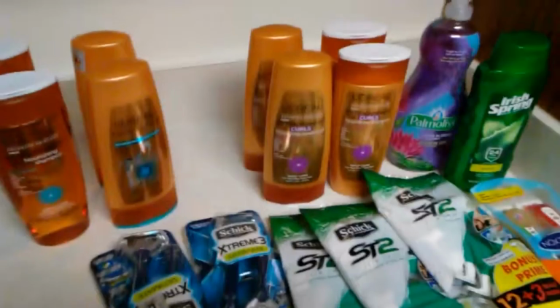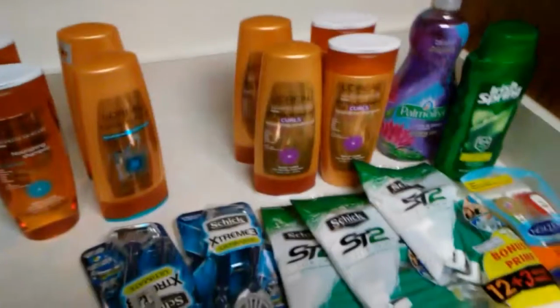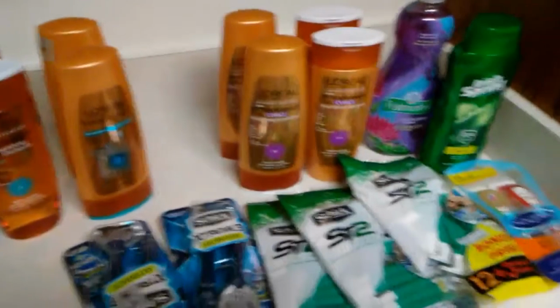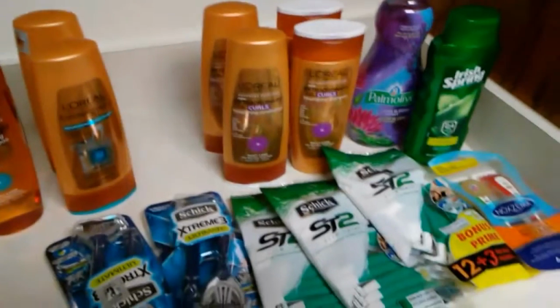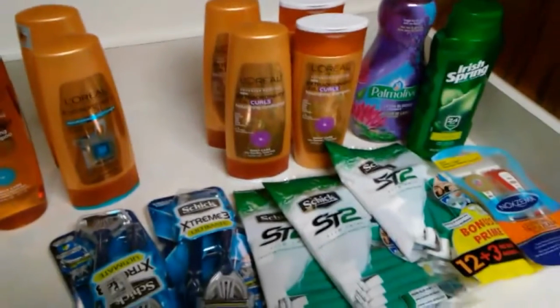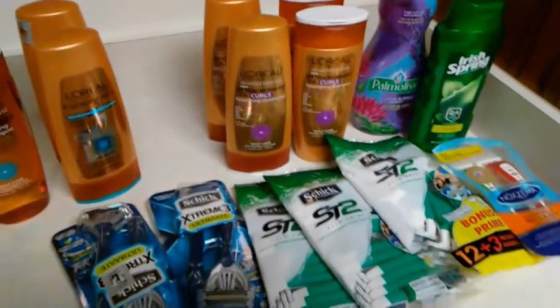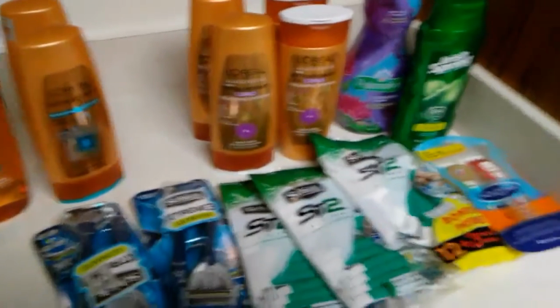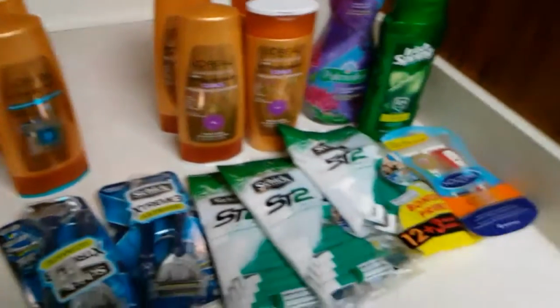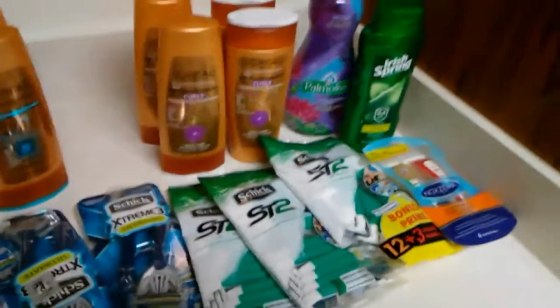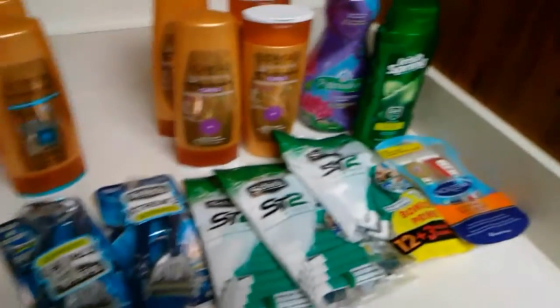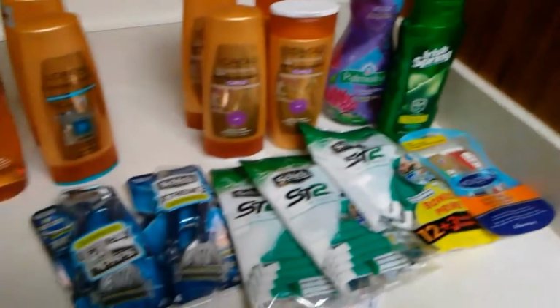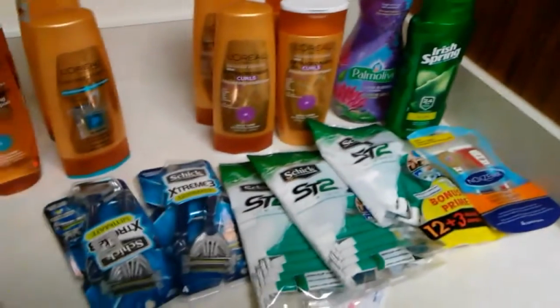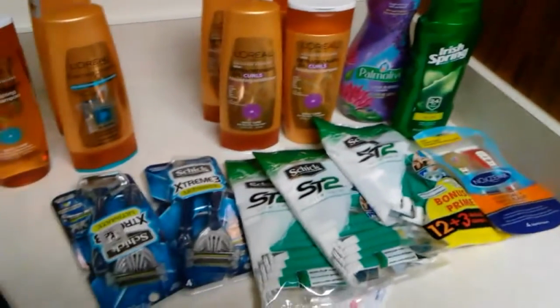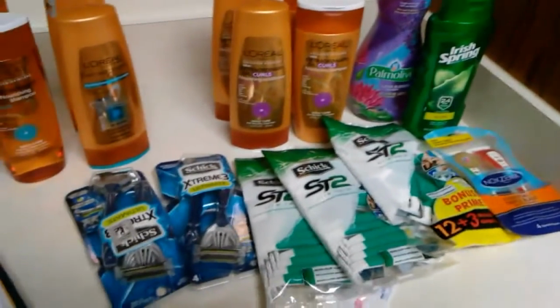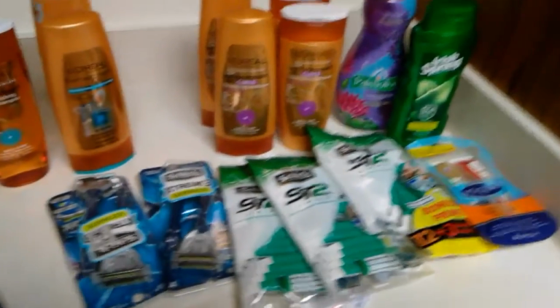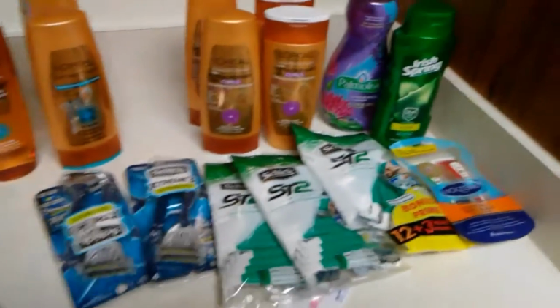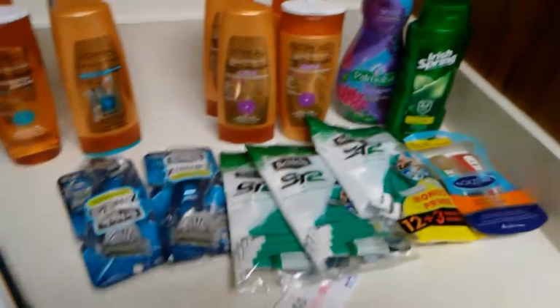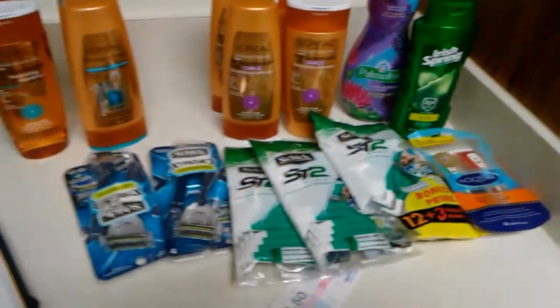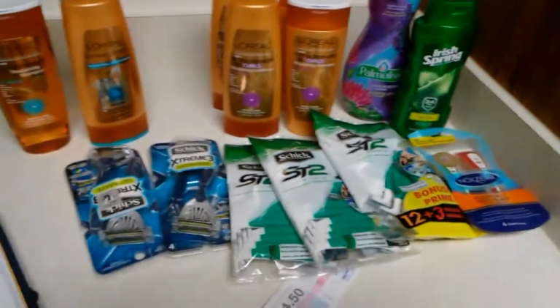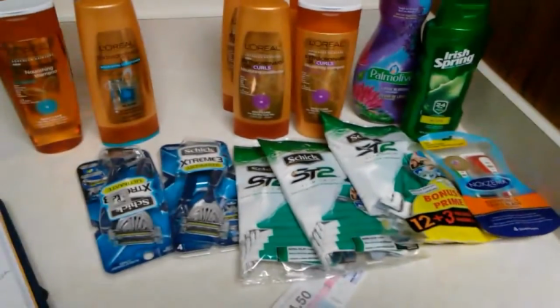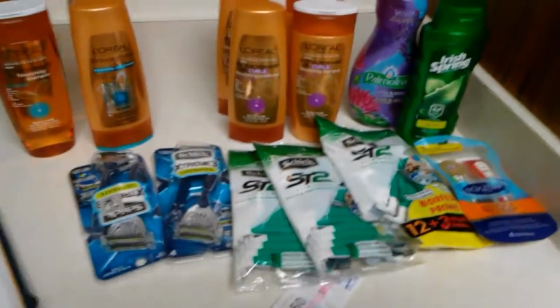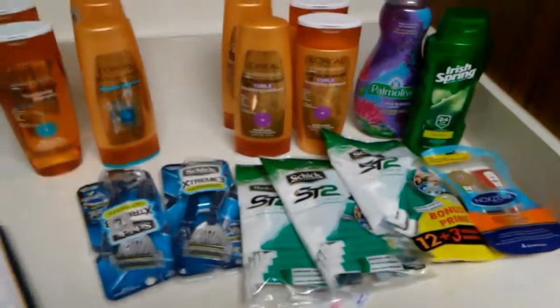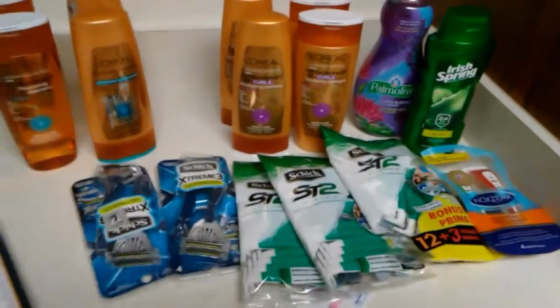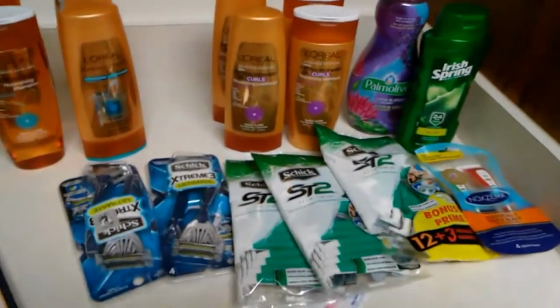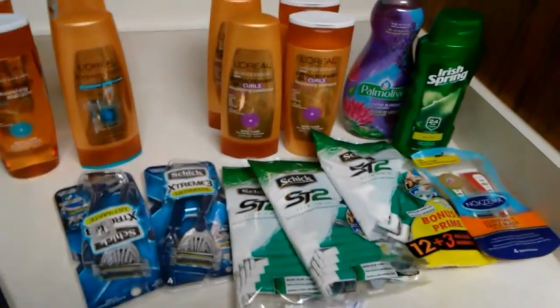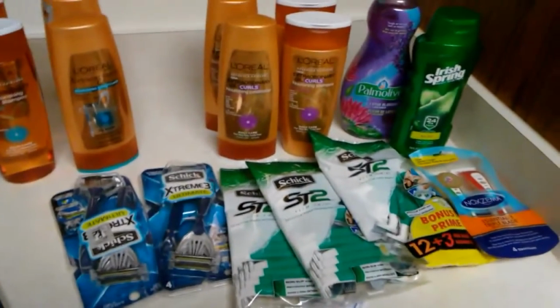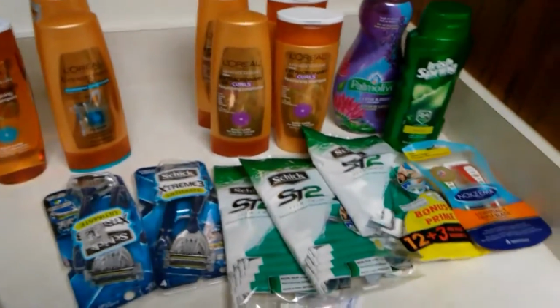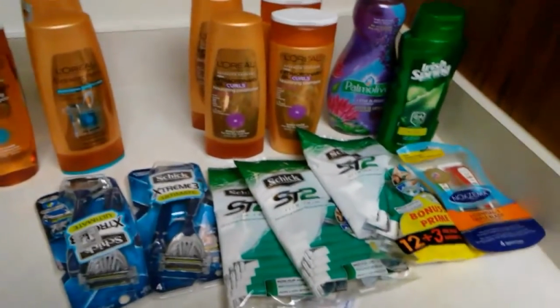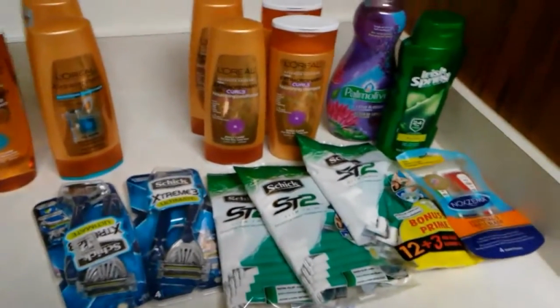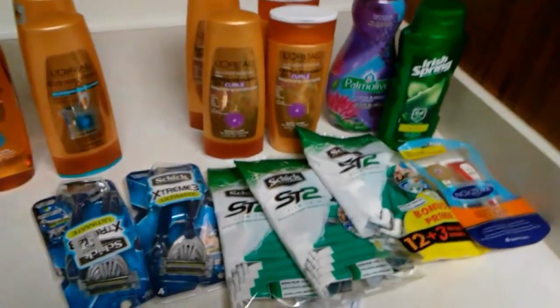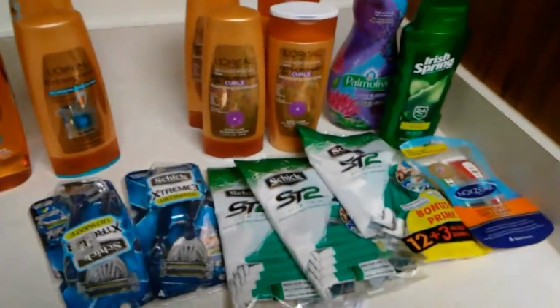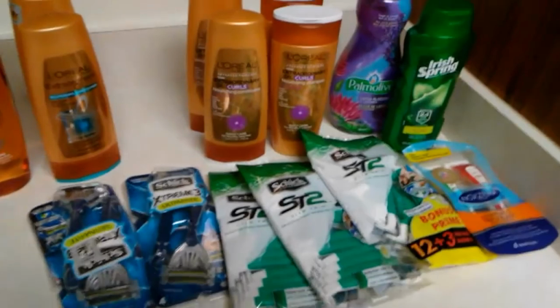Hey Andrea, coming to you with a Rite Aid haul. I have three separate transactions here.